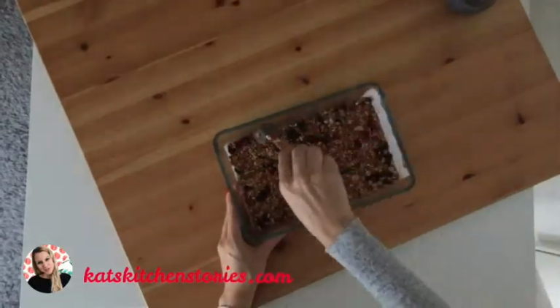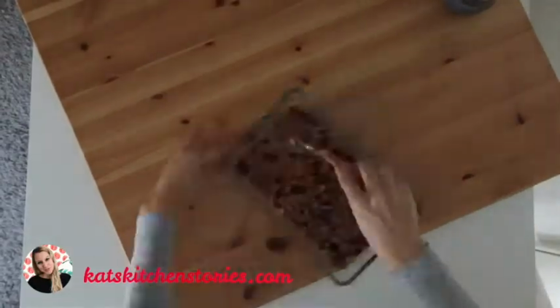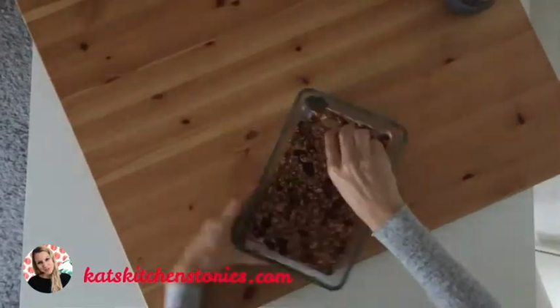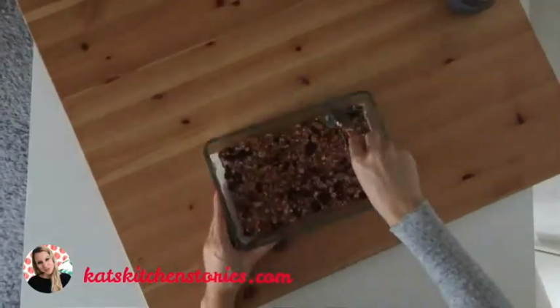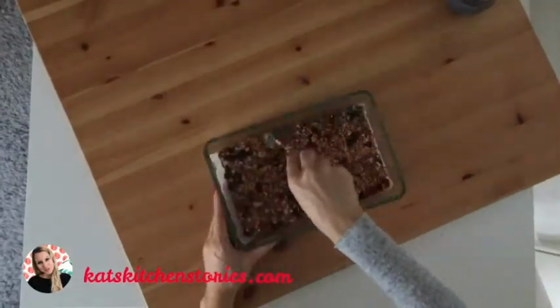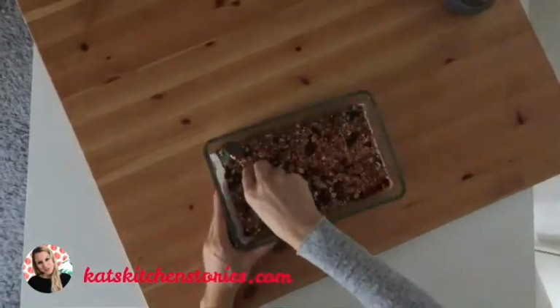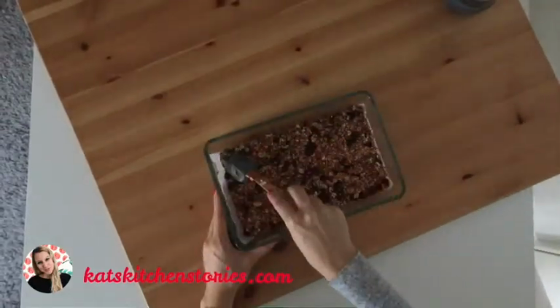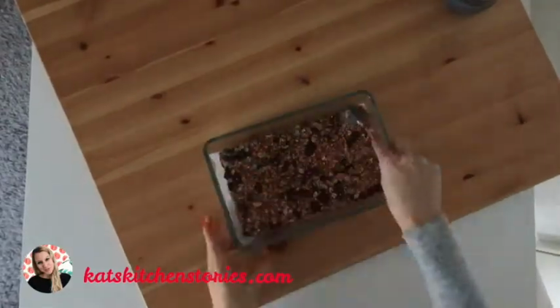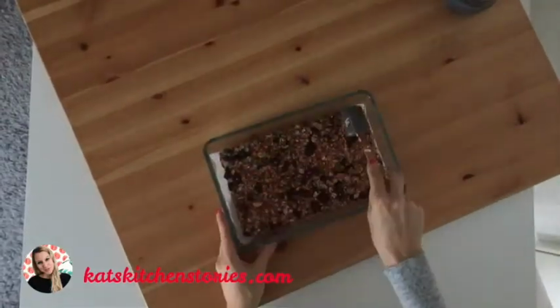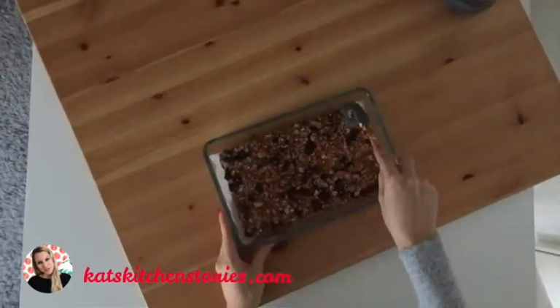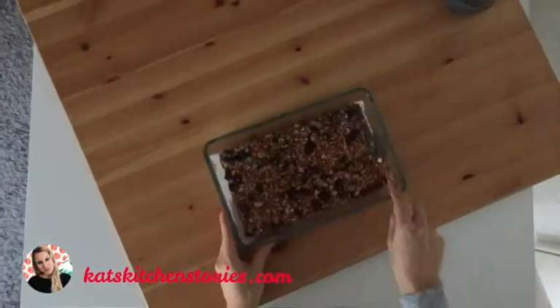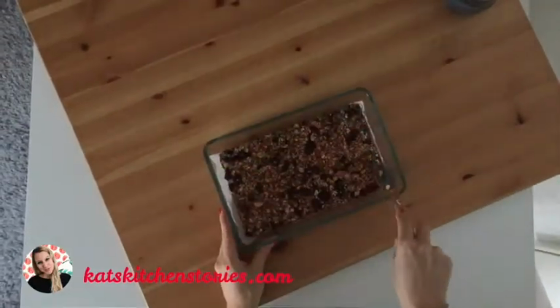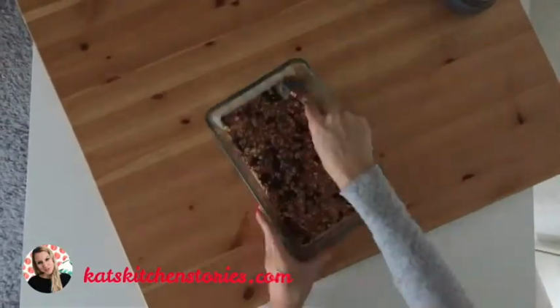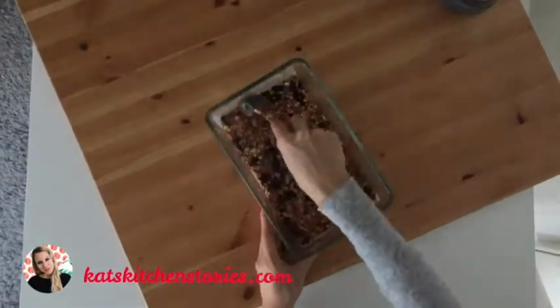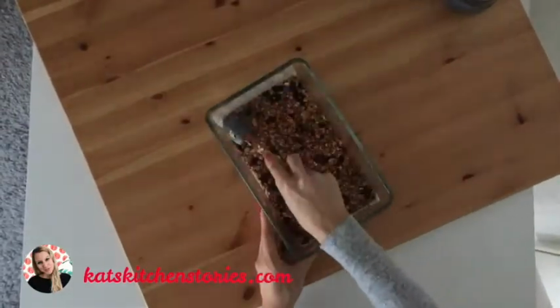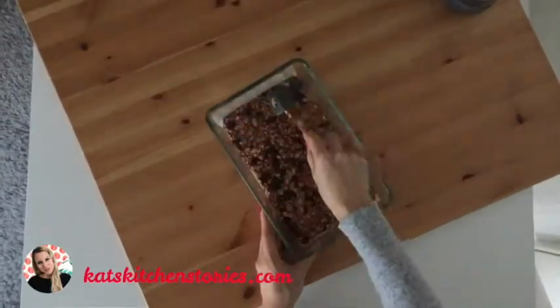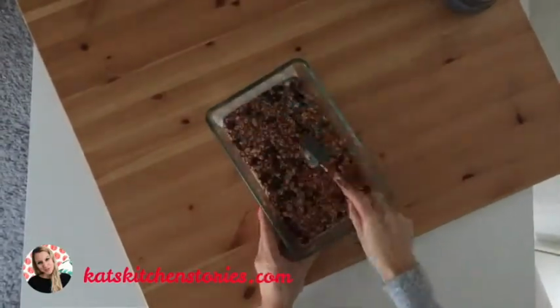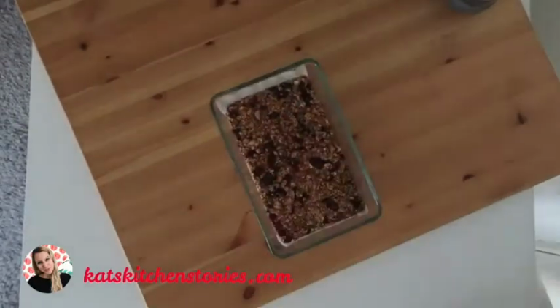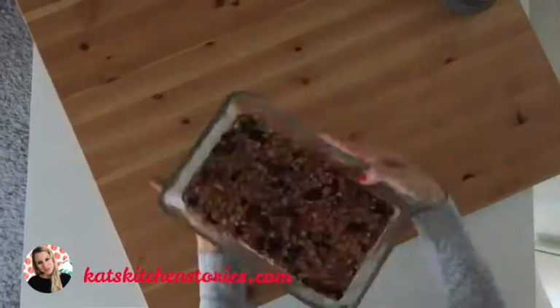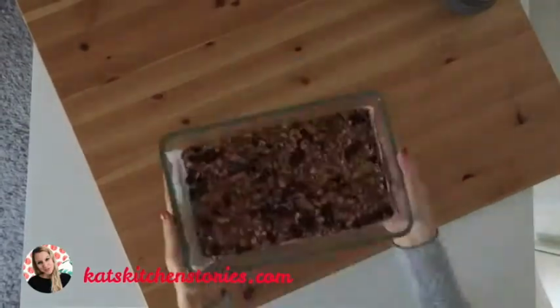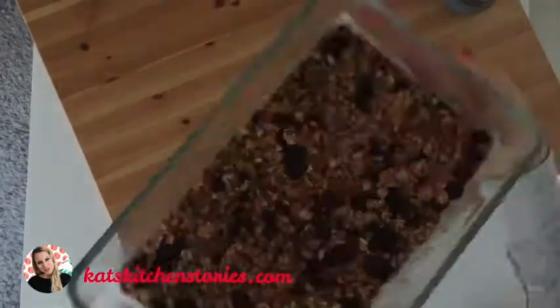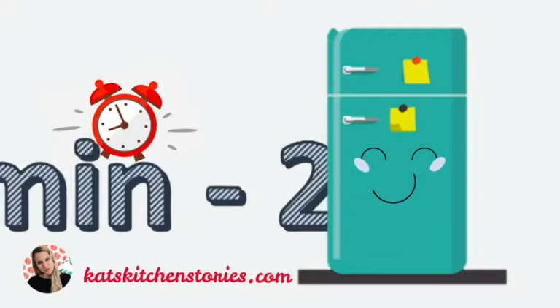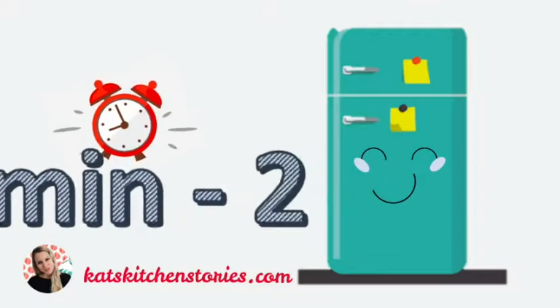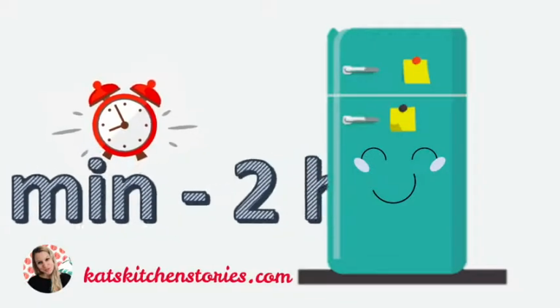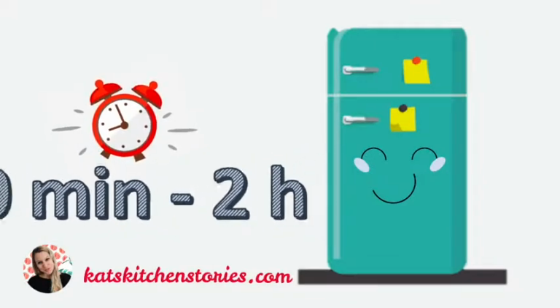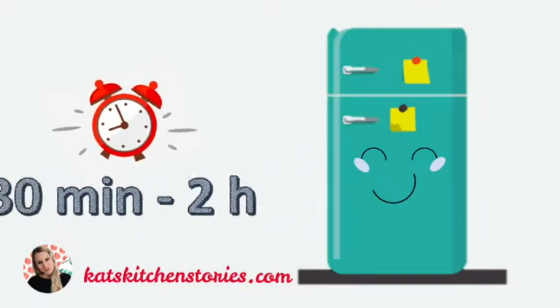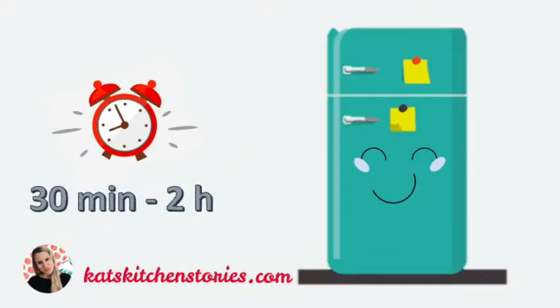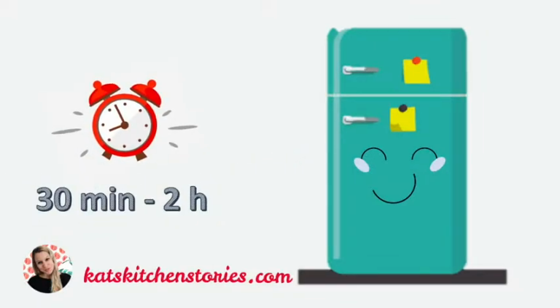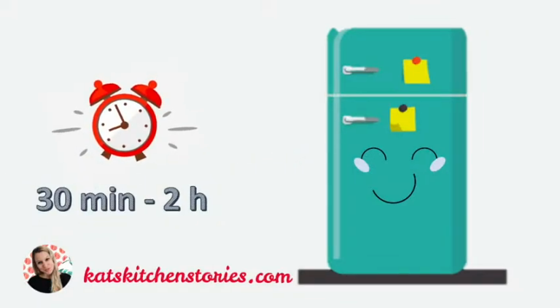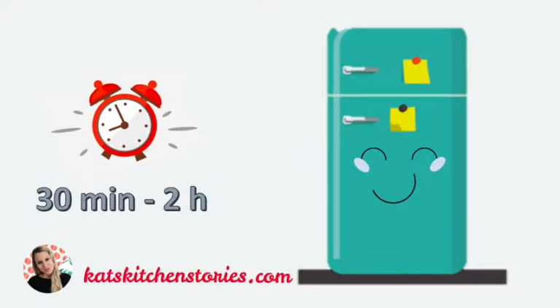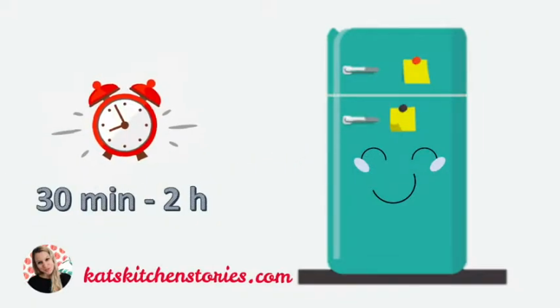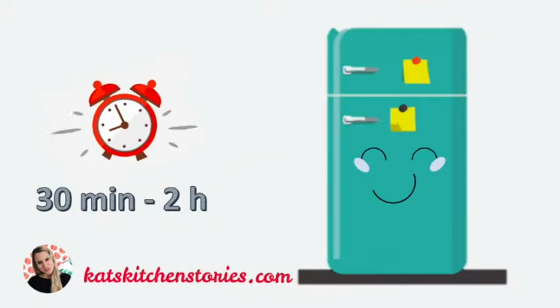And now just put it in the fridge to rest and to get firm for about half an hour up to two hours.